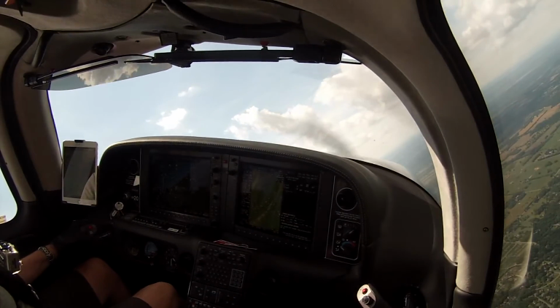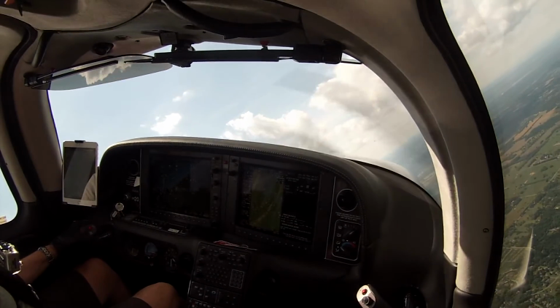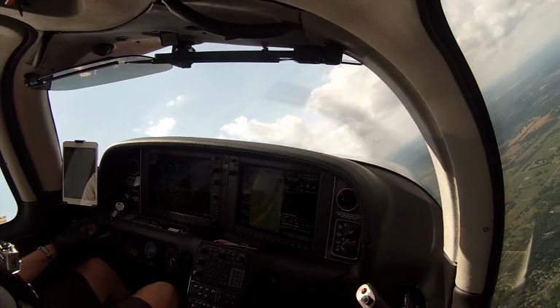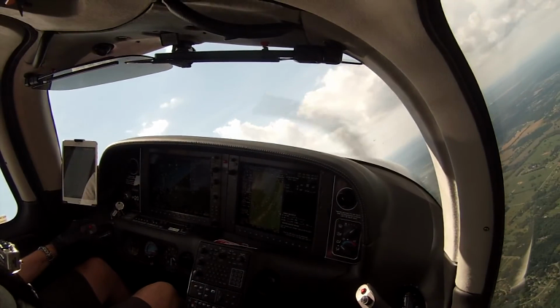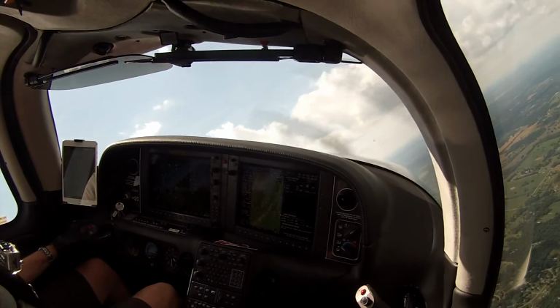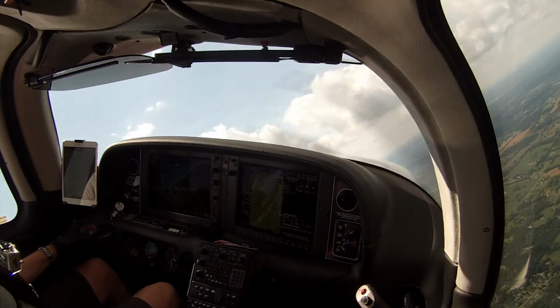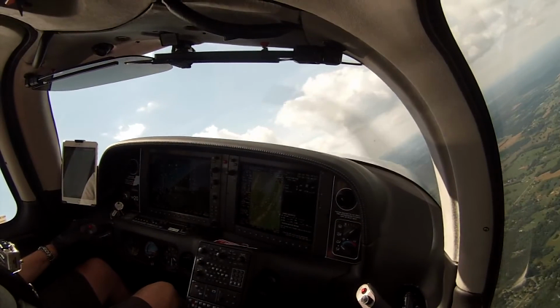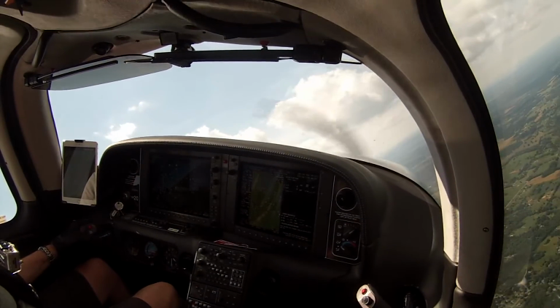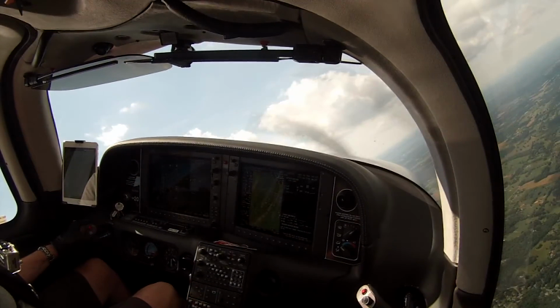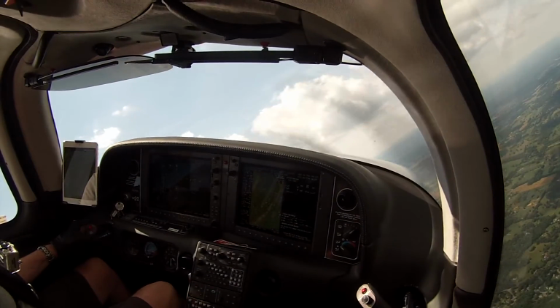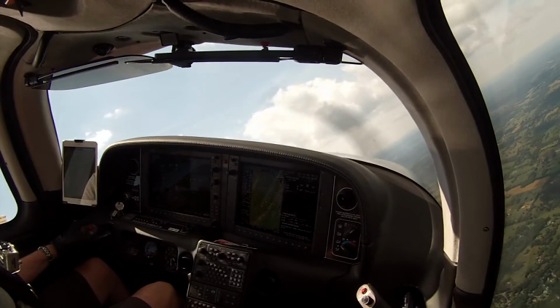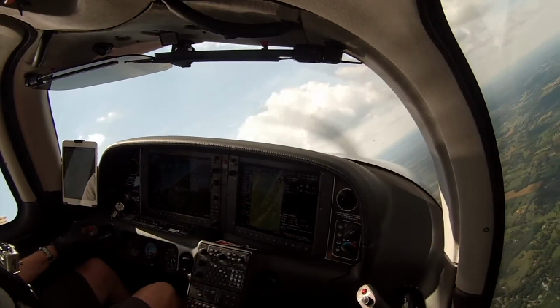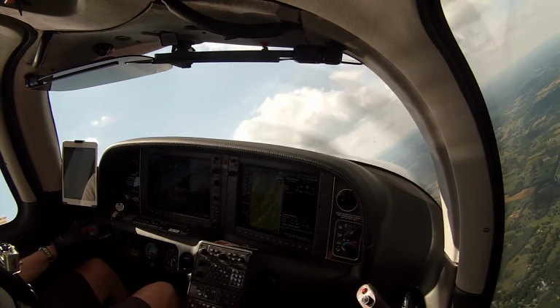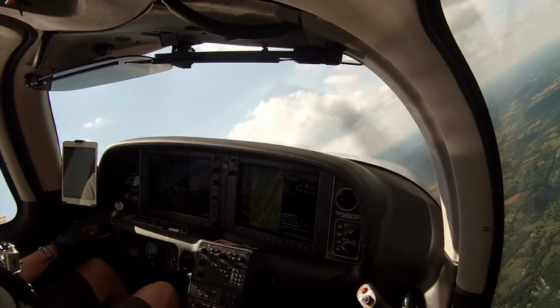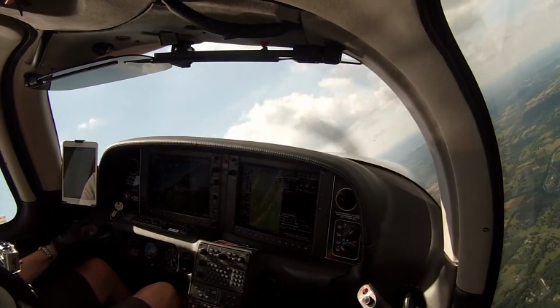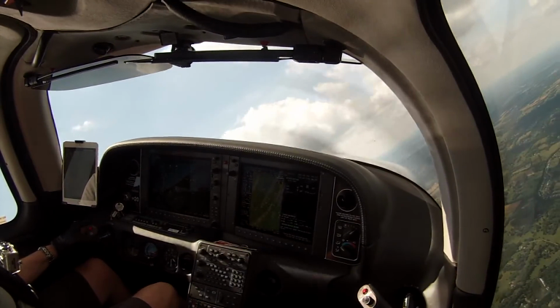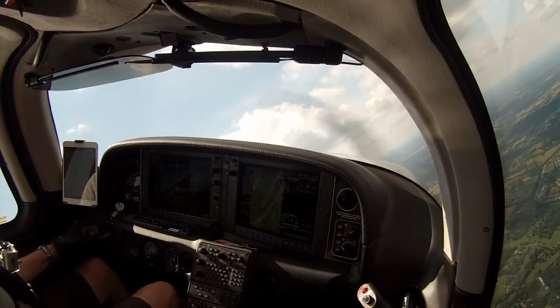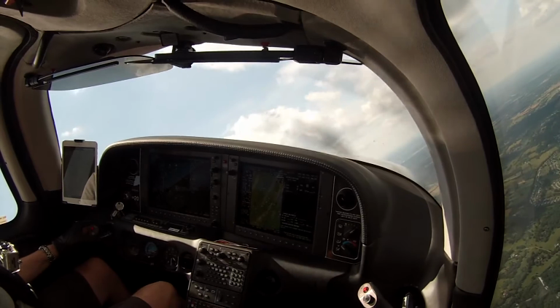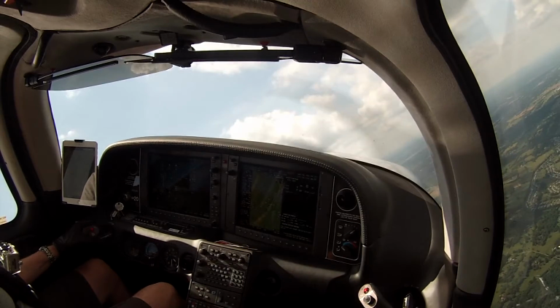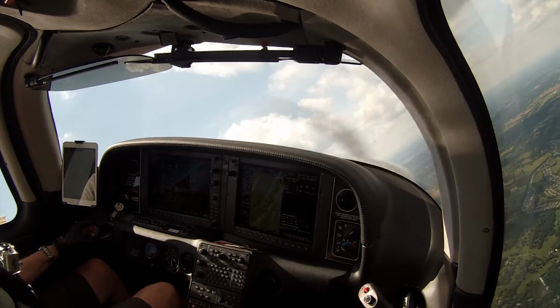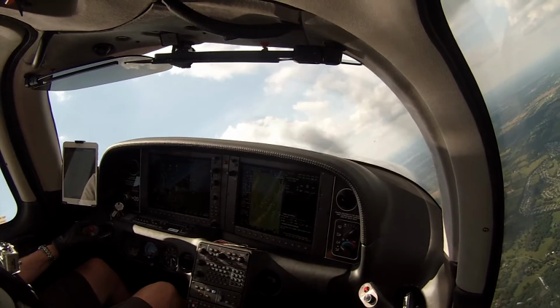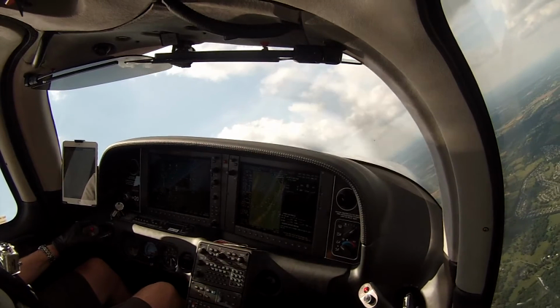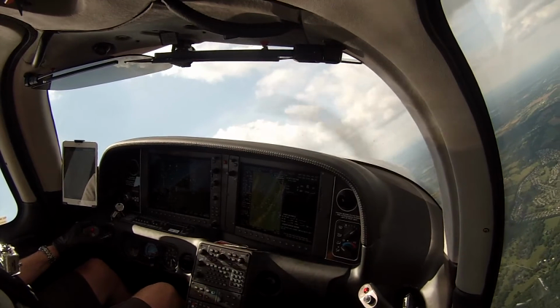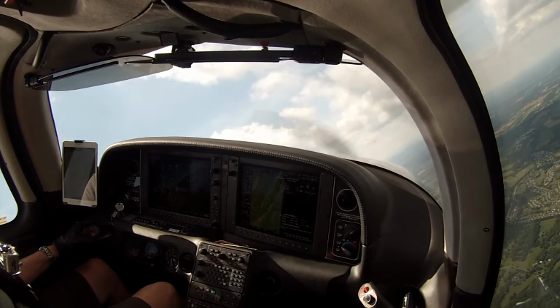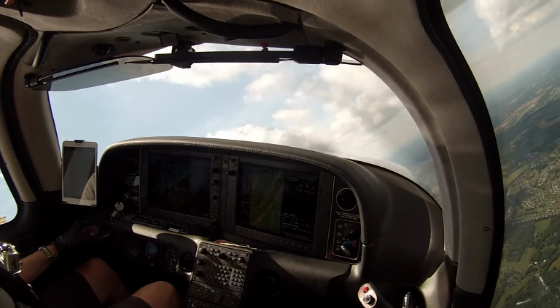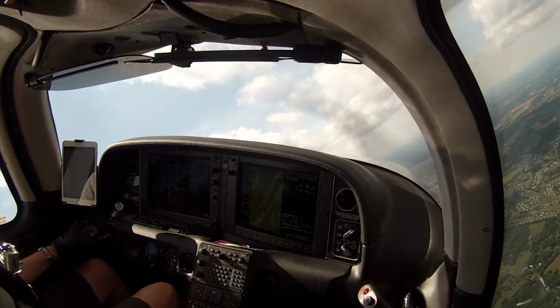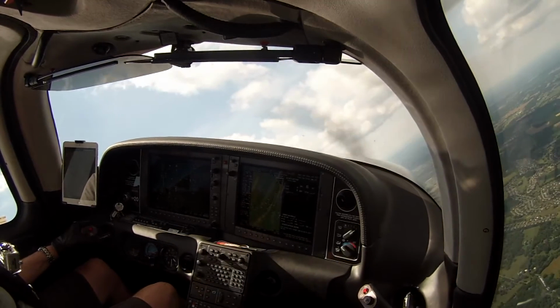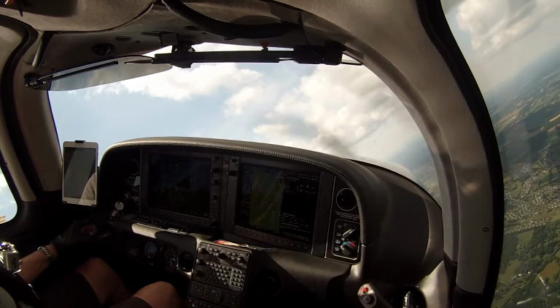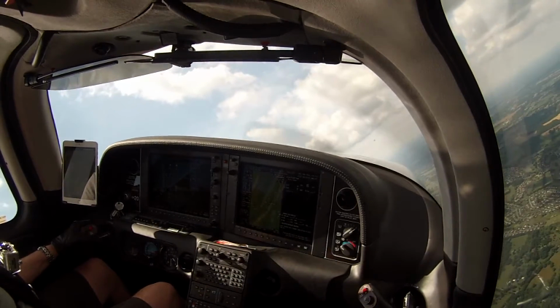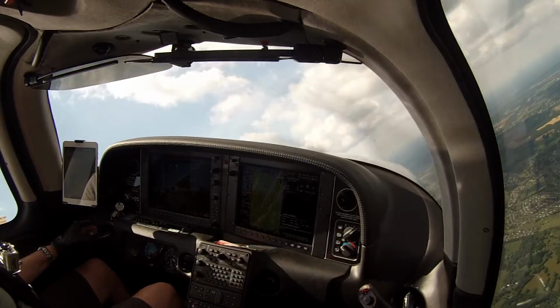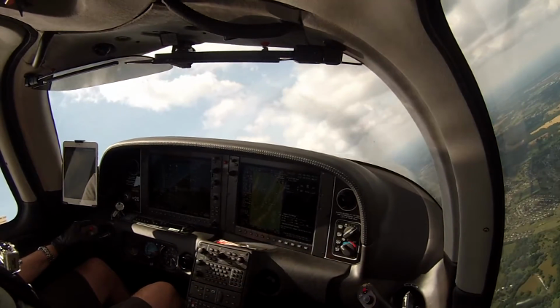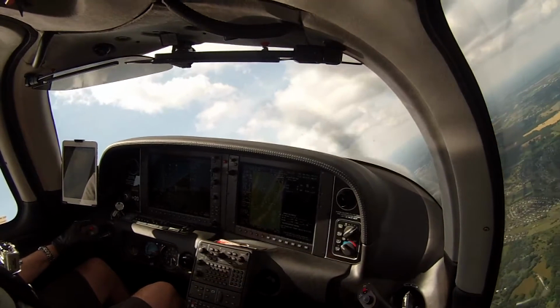Maryland traffic, September 5, 375A, turning final, runway 20, touch and go, Maryland.